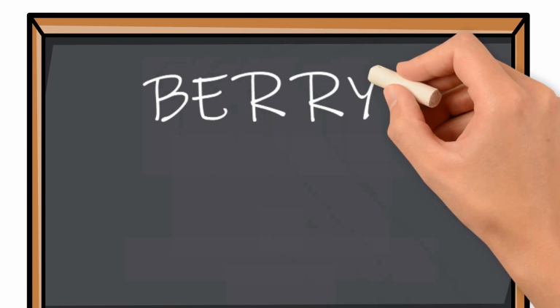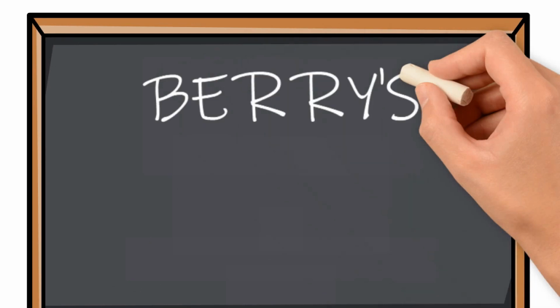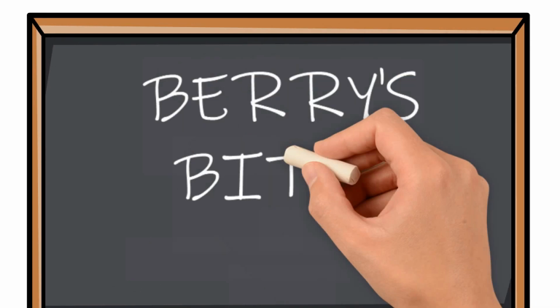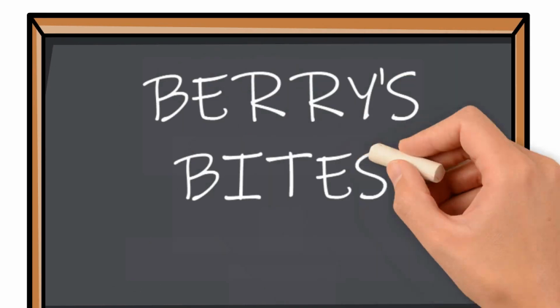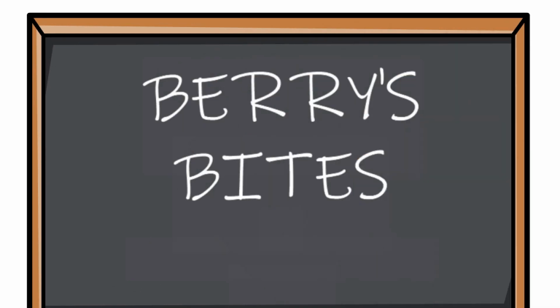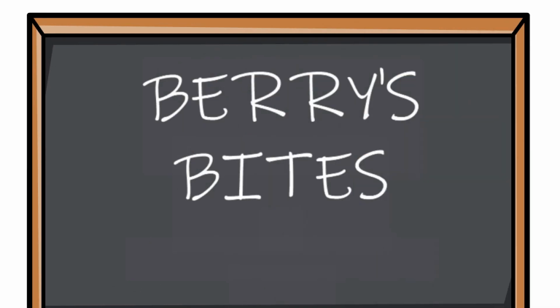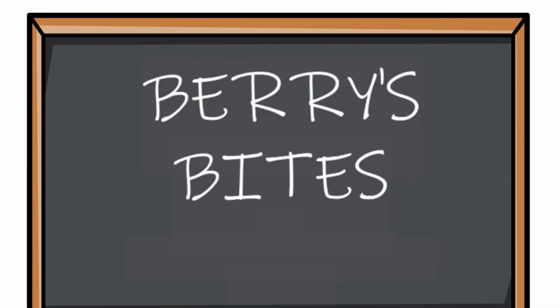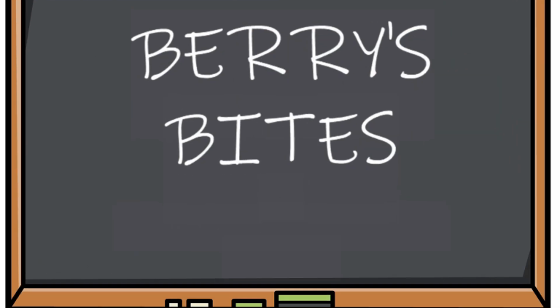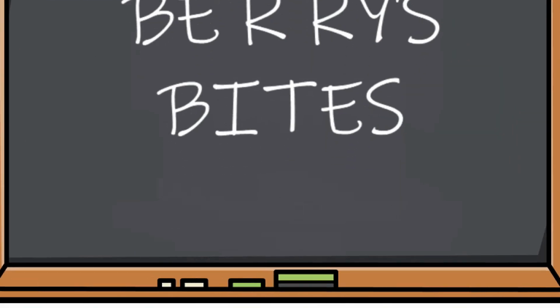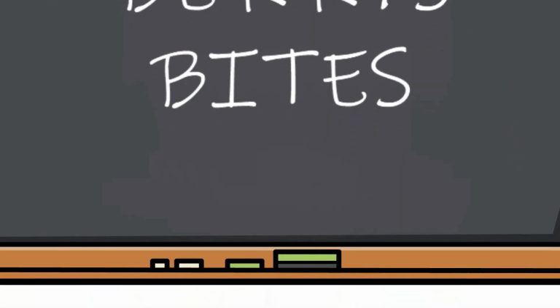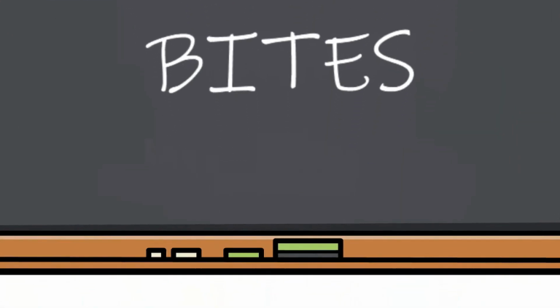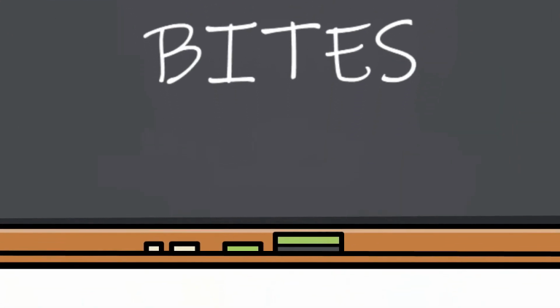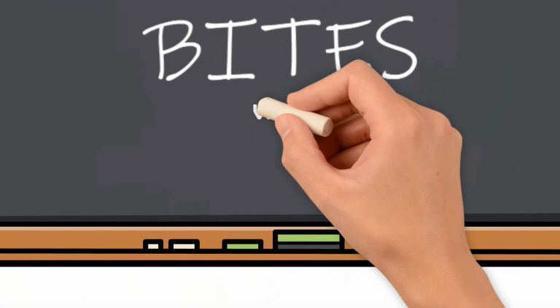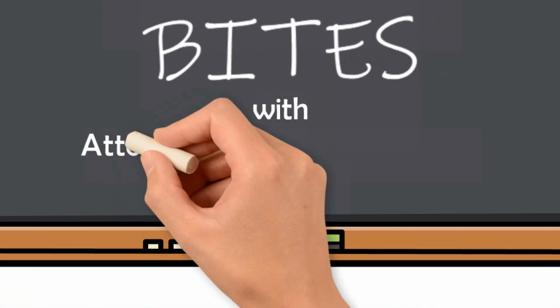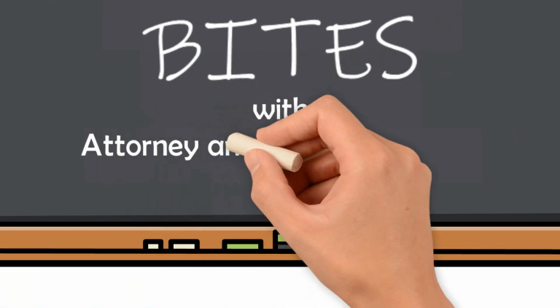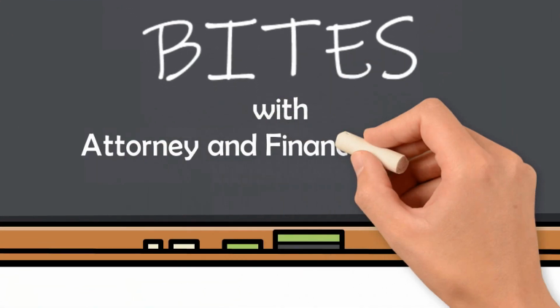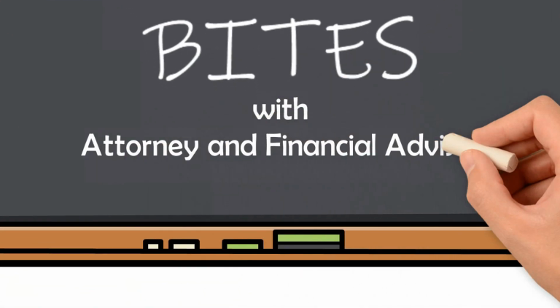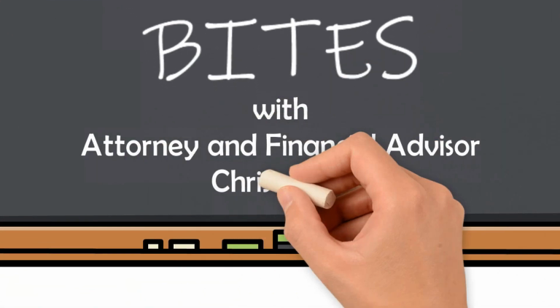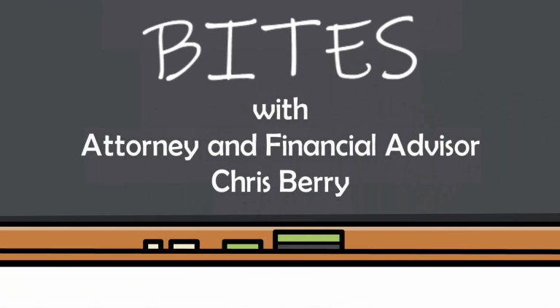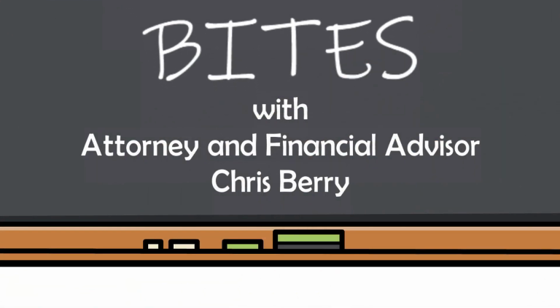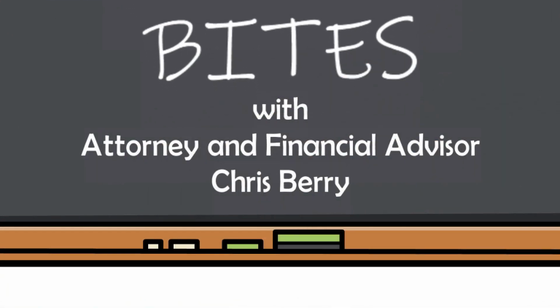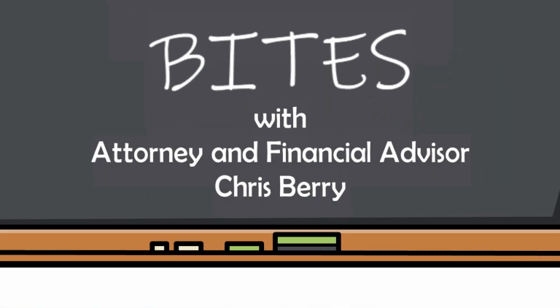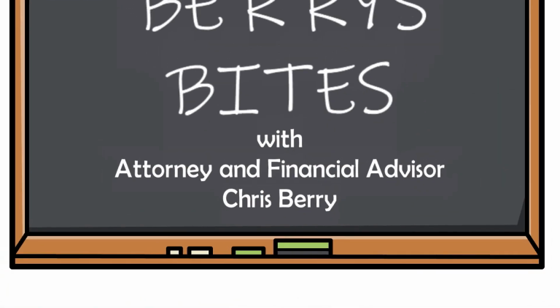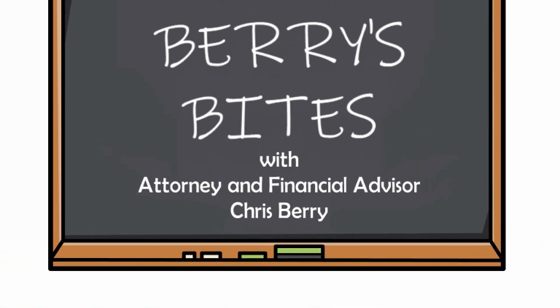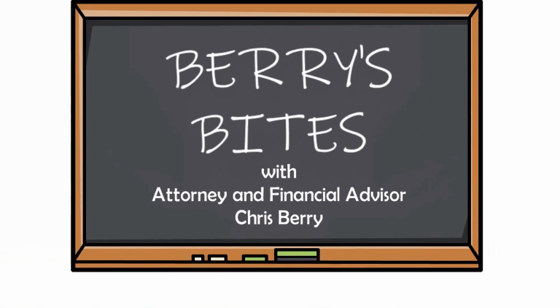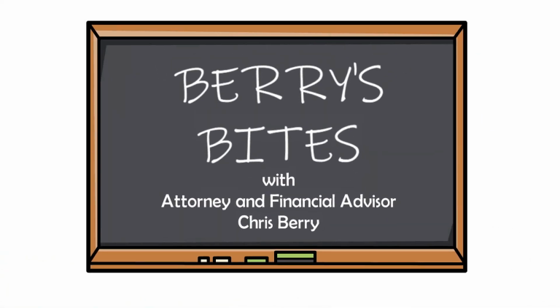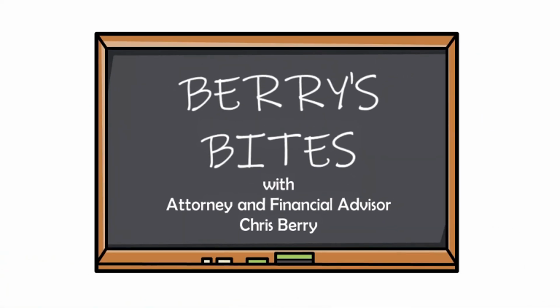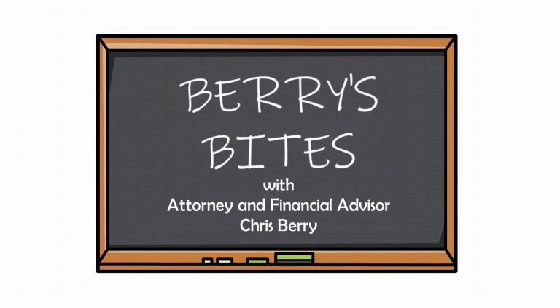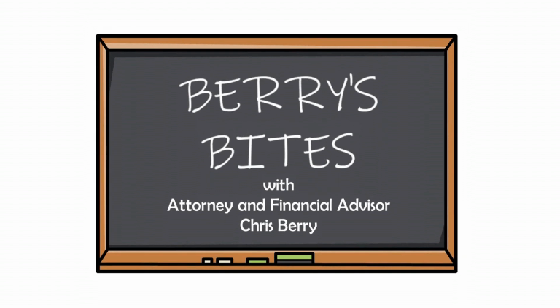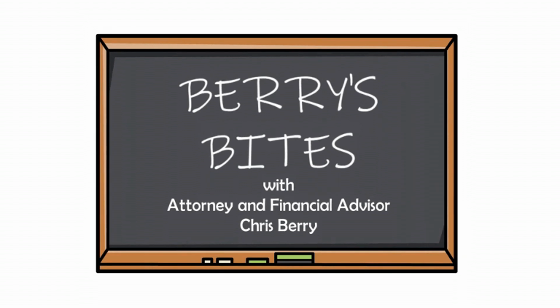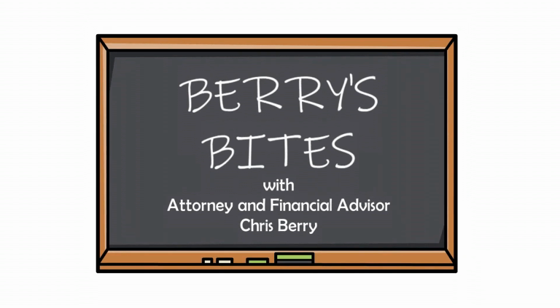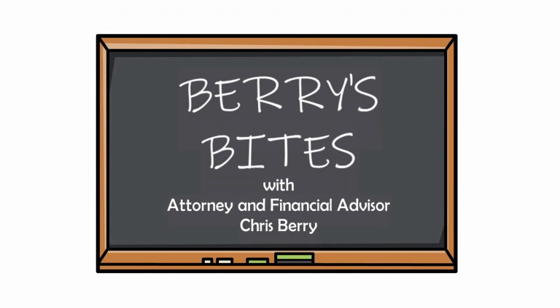Welcome to Barry's Bites. Please join our host, attorney and financial advisor, Chris Barry.